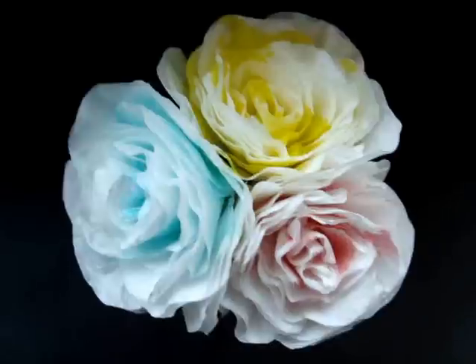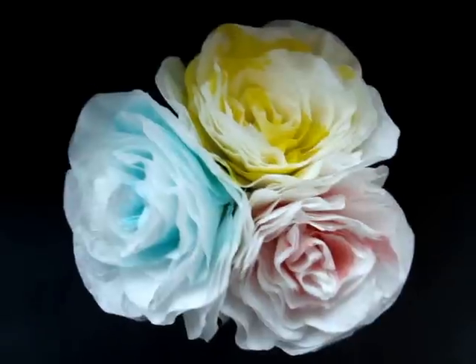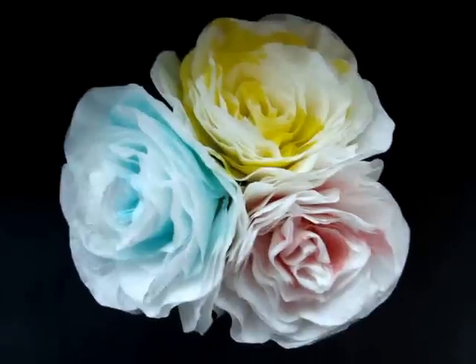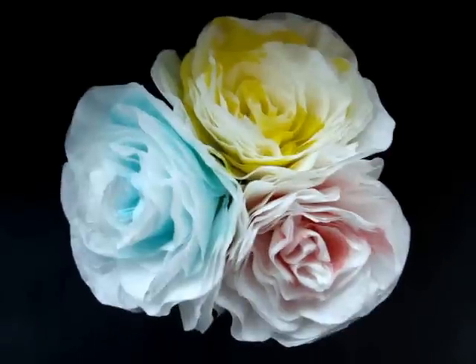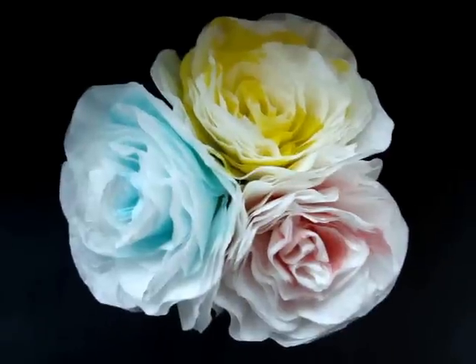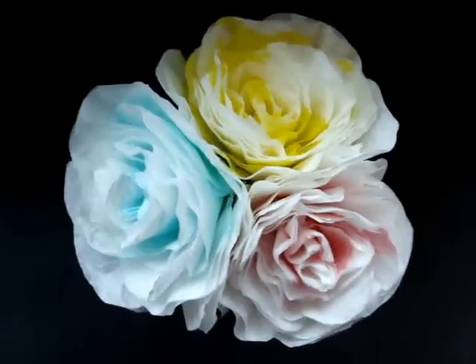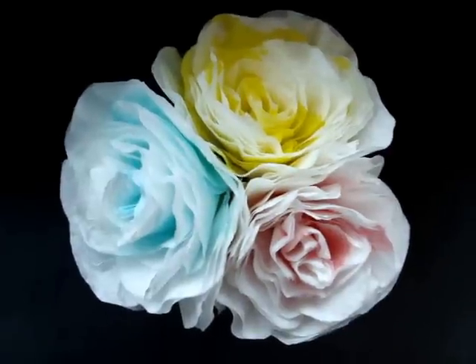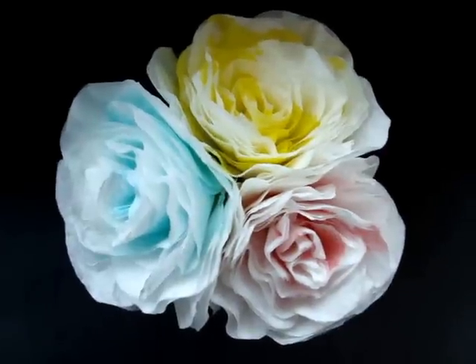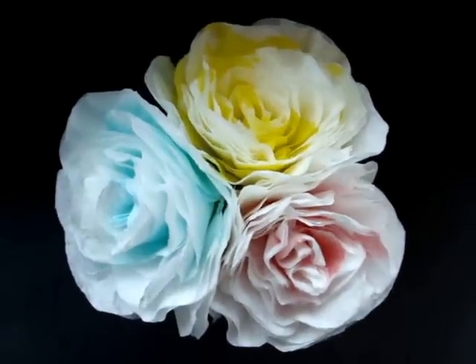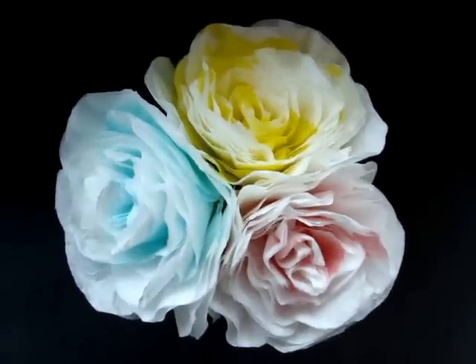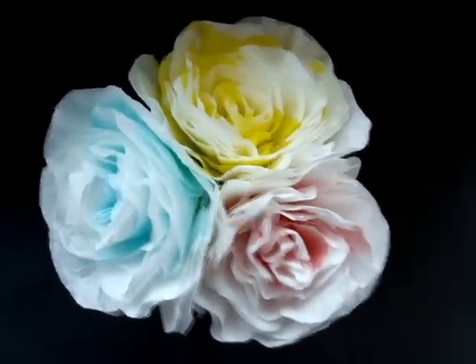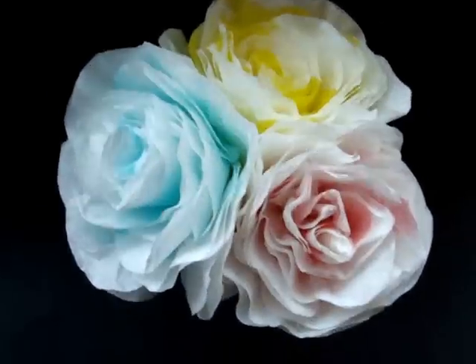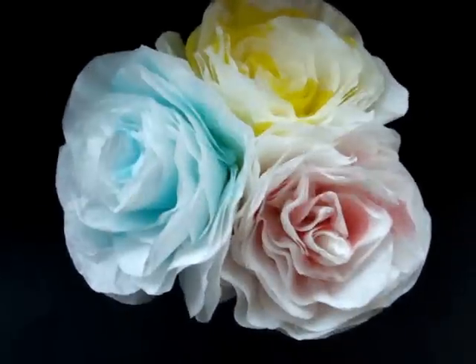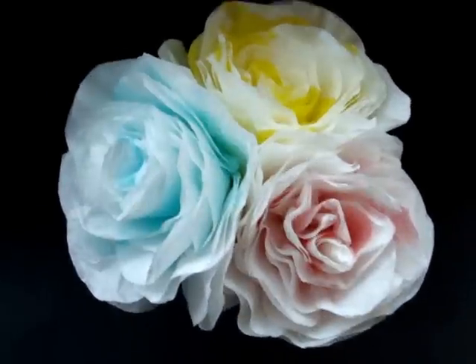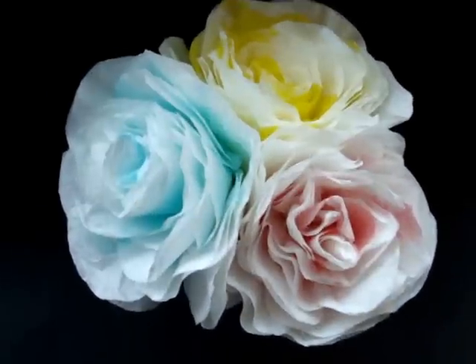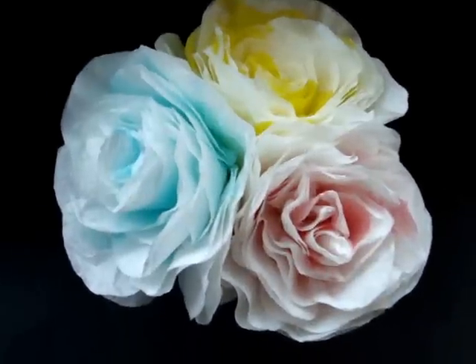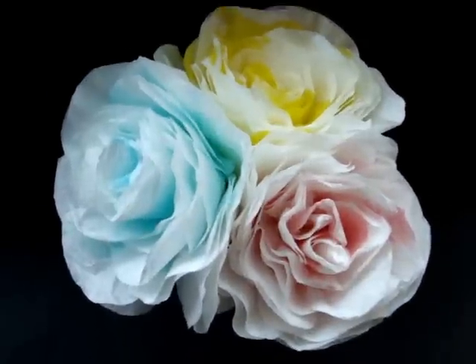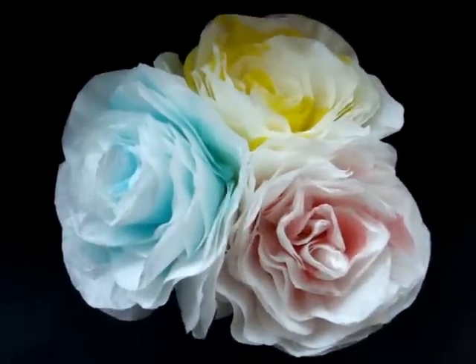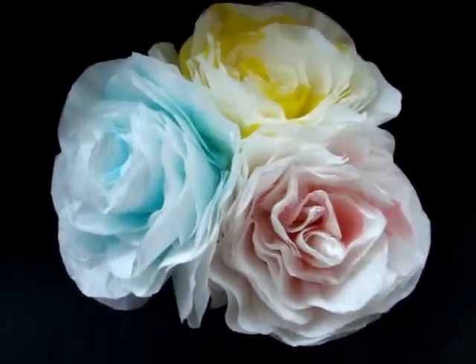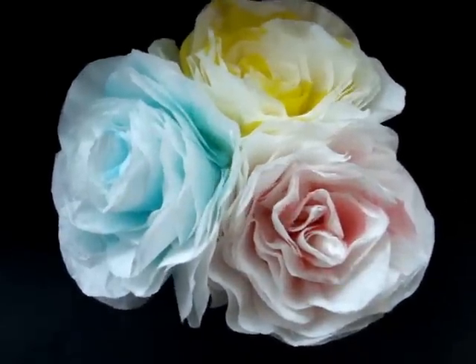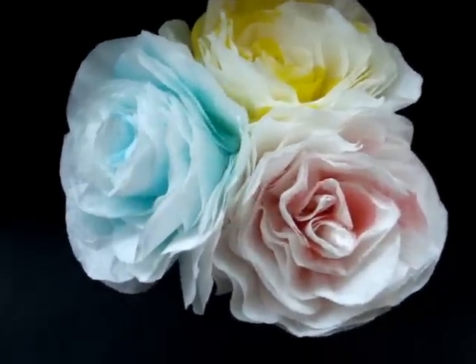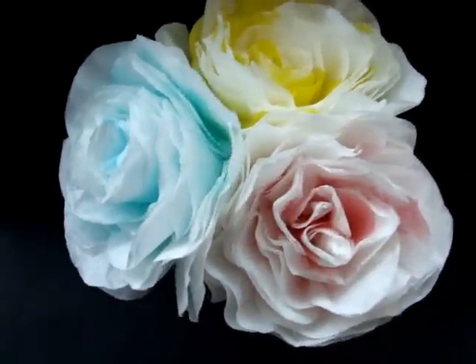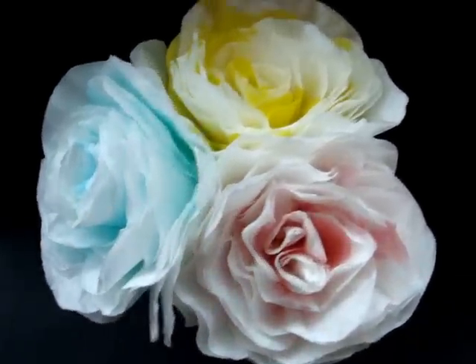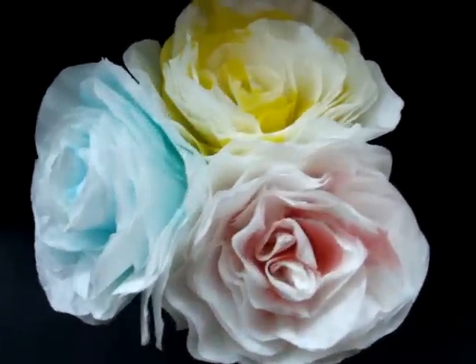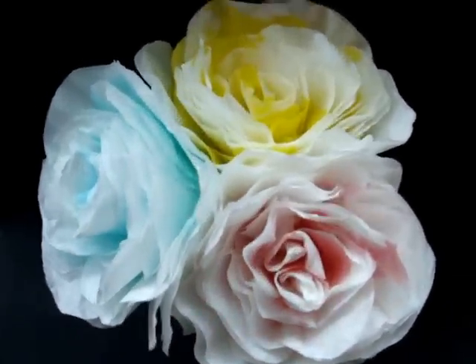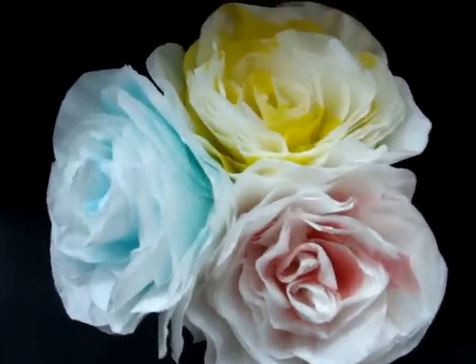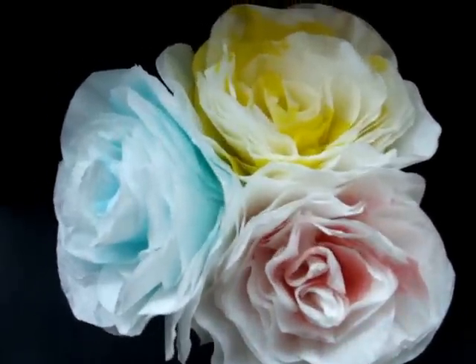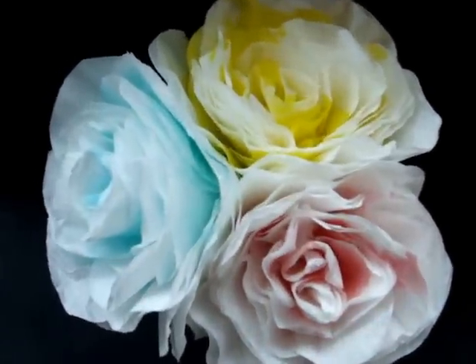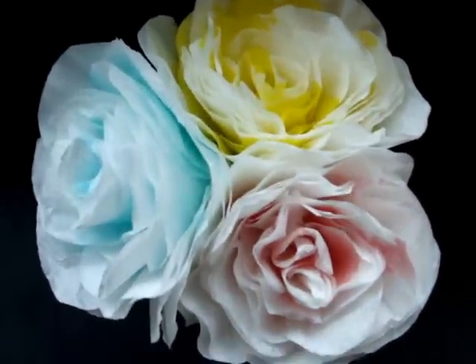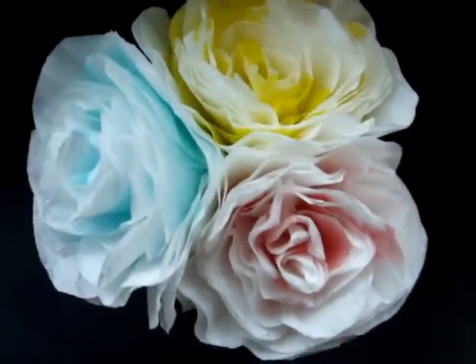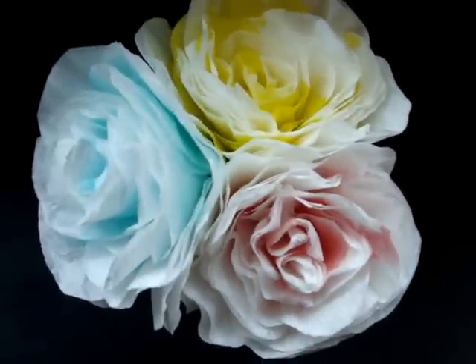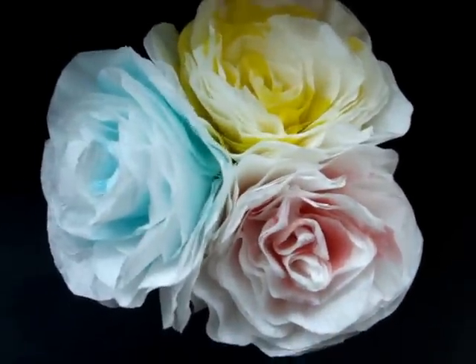Hi everyone, this is Emmy. I'm going to show you how to make these beautiful coffee filter roses.